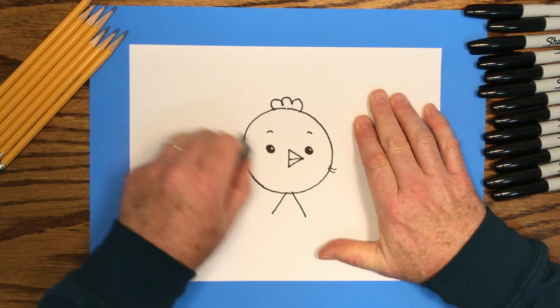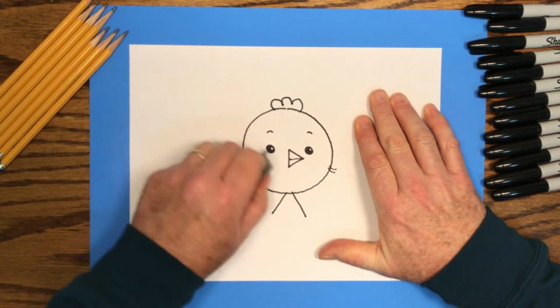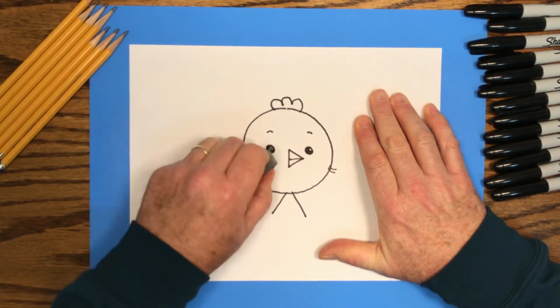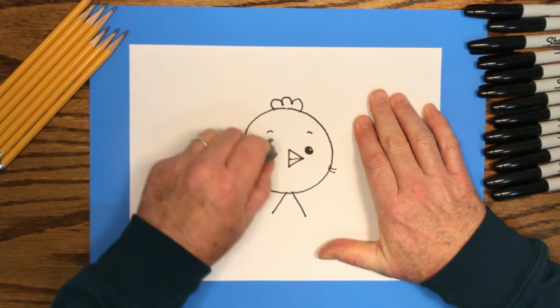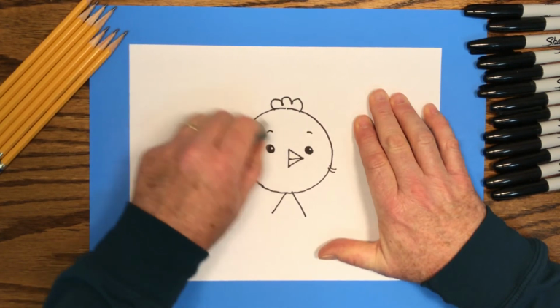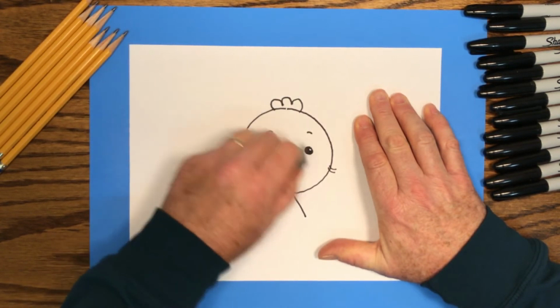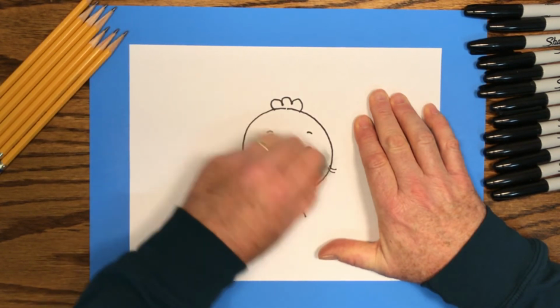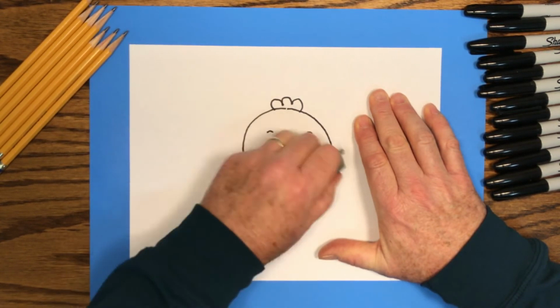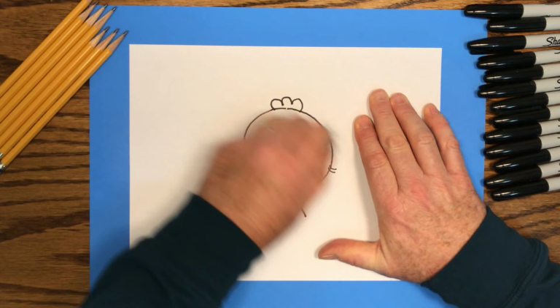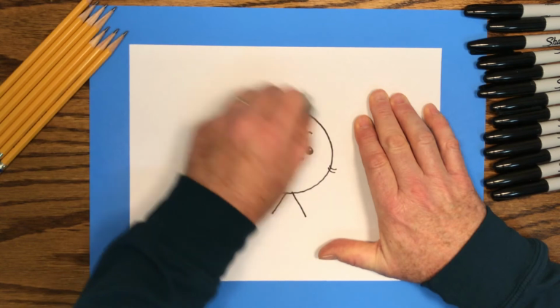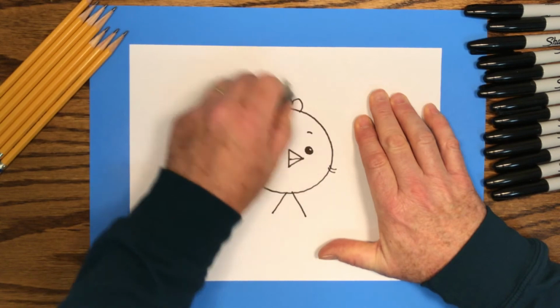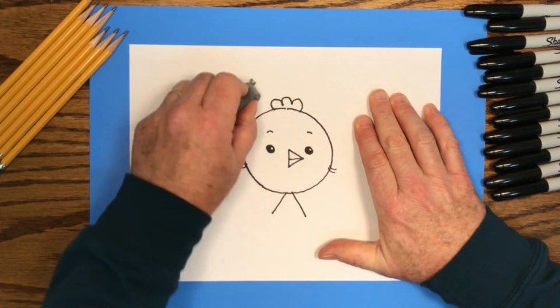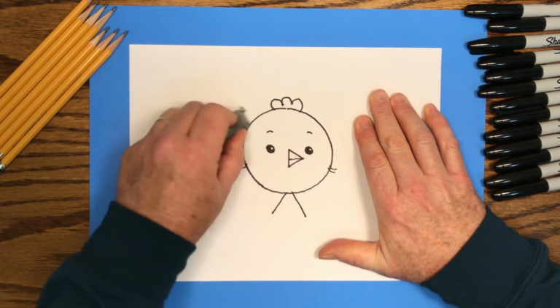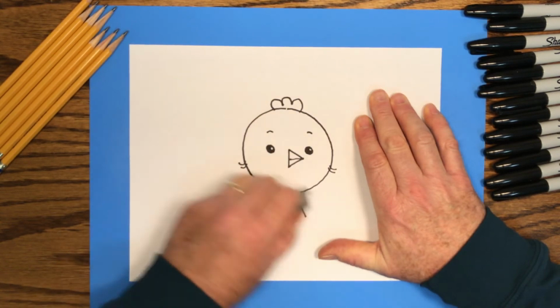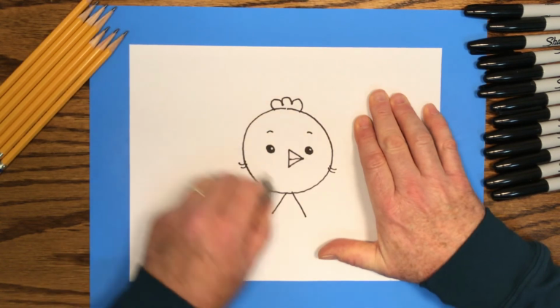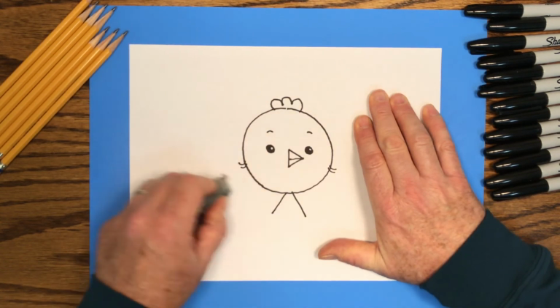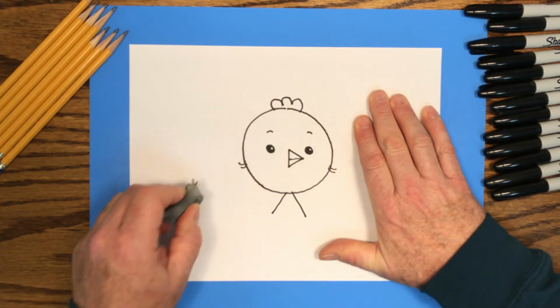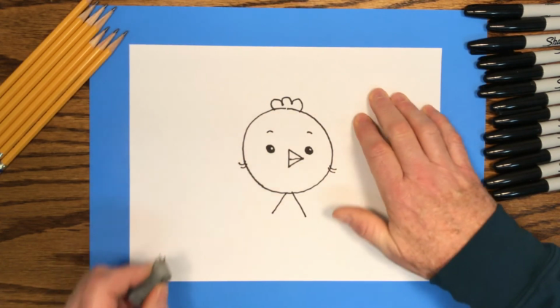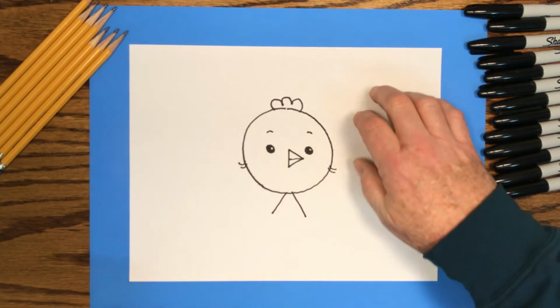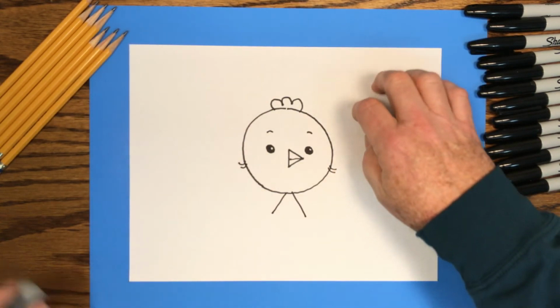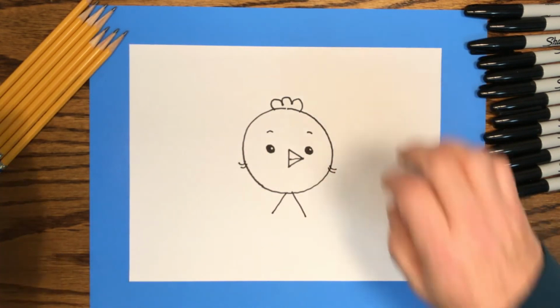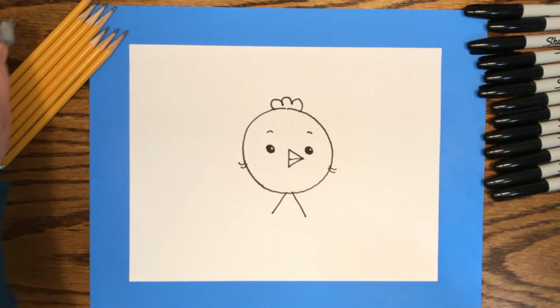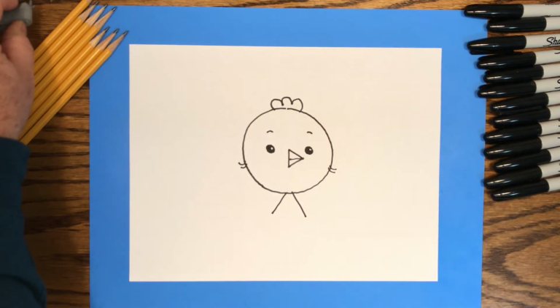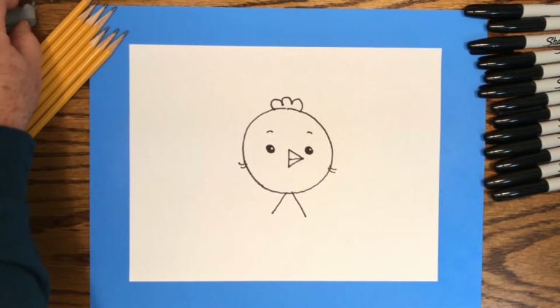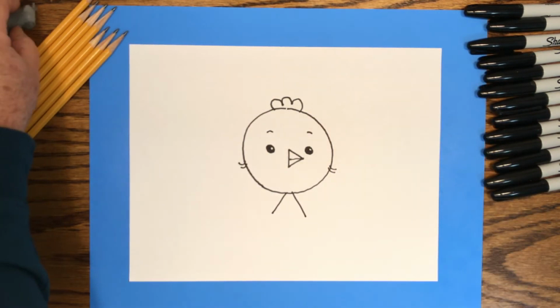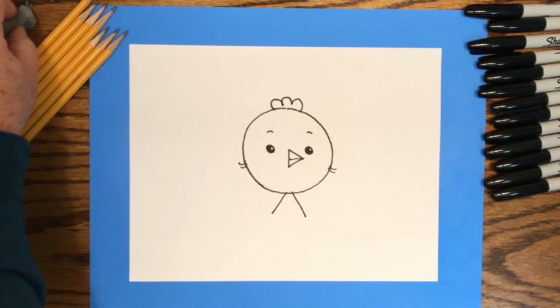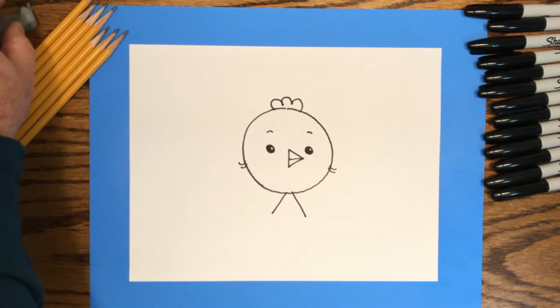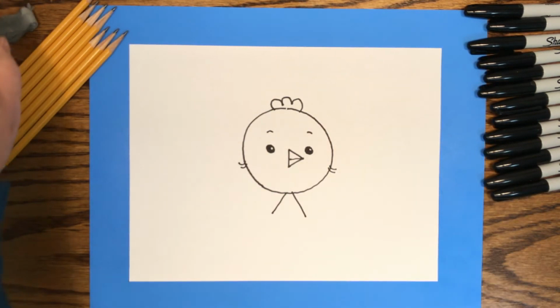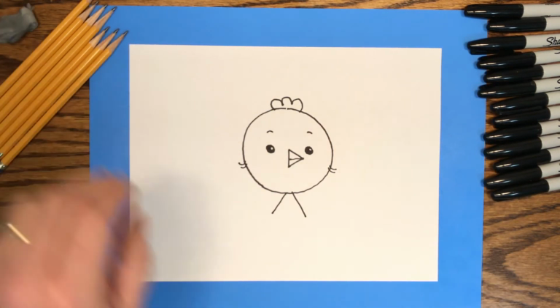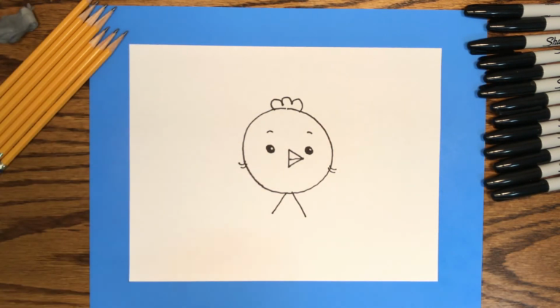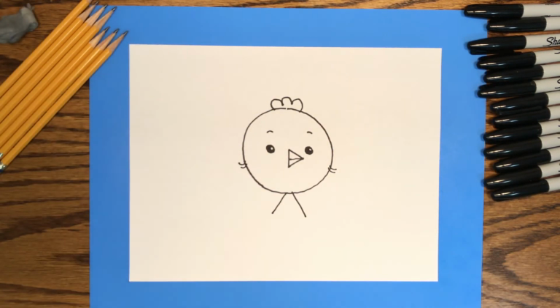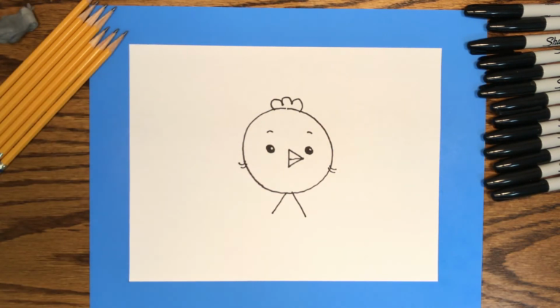I'm going to speed this part of the video up. You can see how I colored my chick, but you might want to take your time. Have fun!